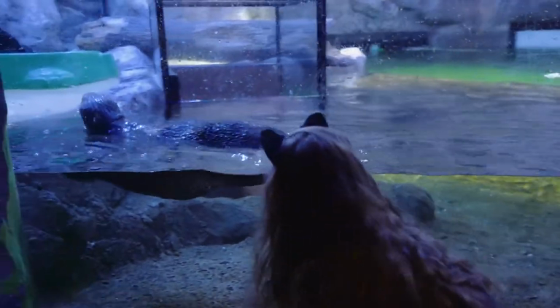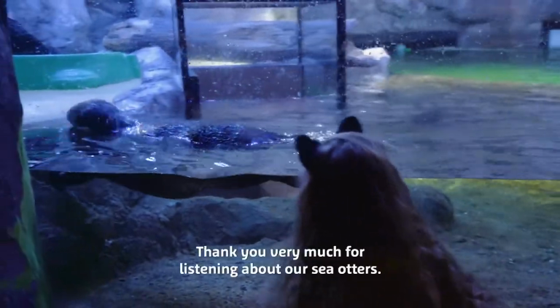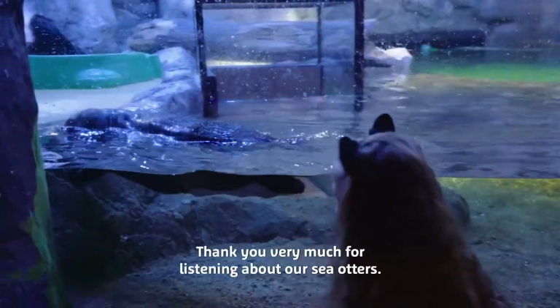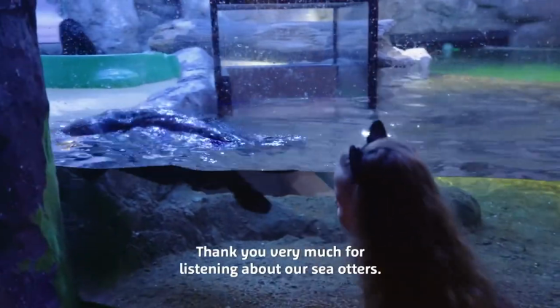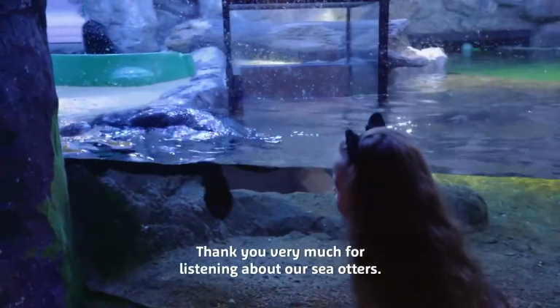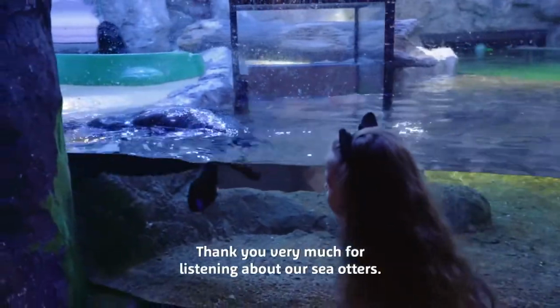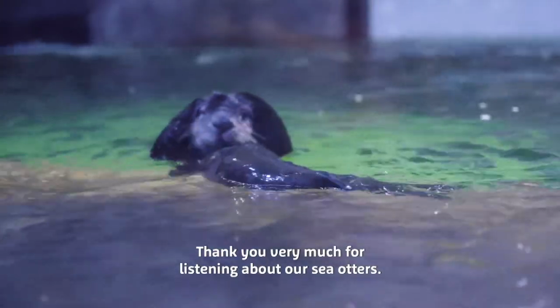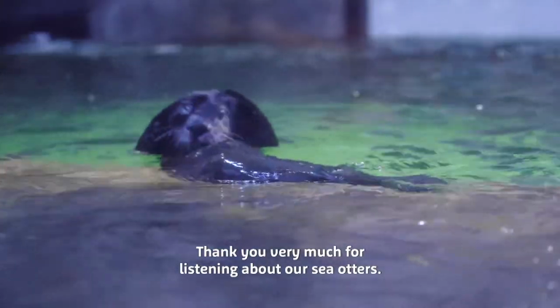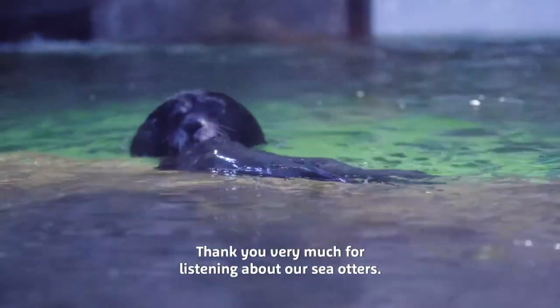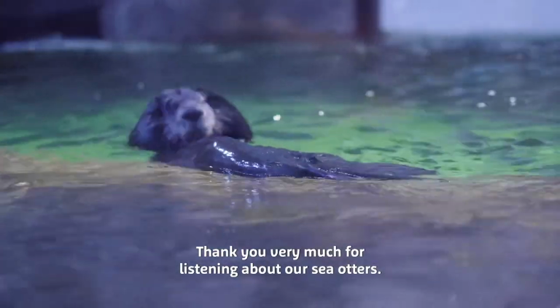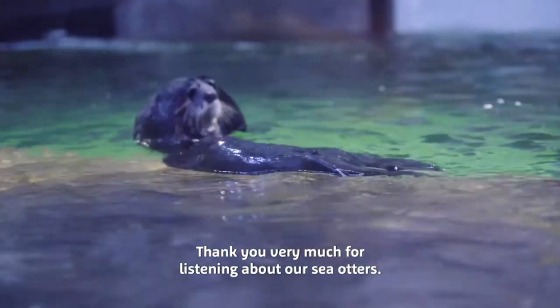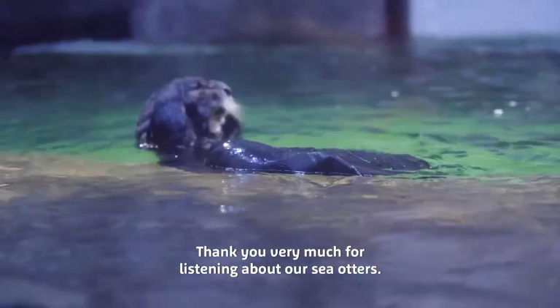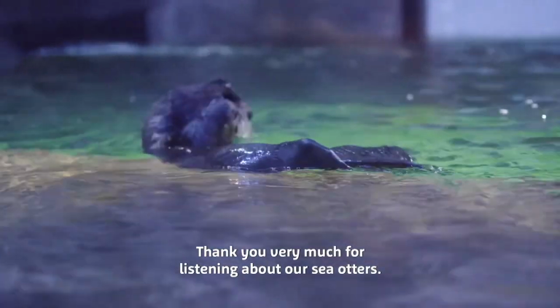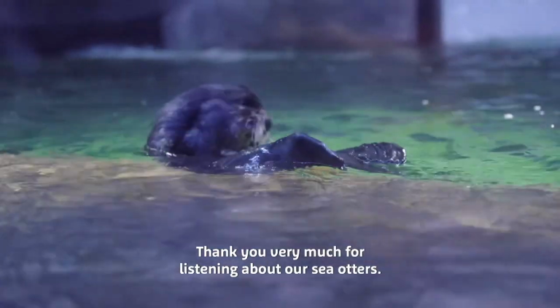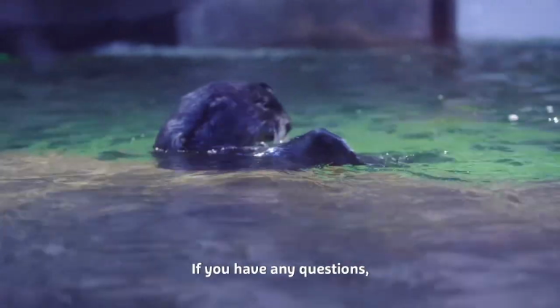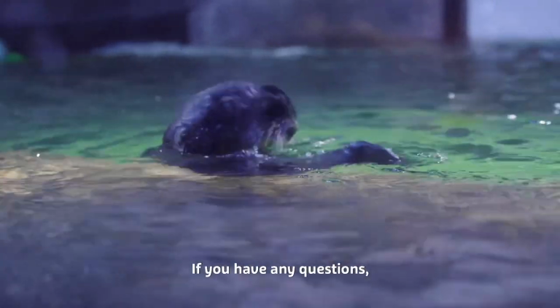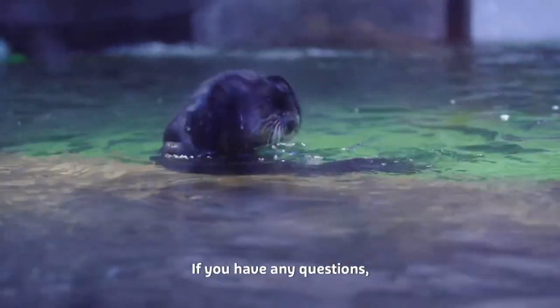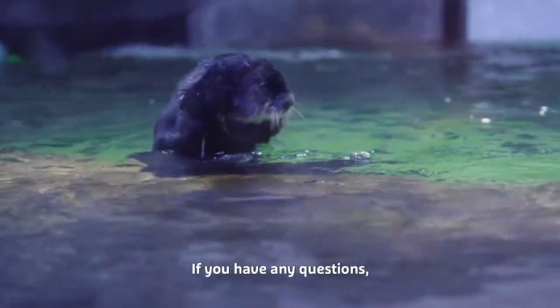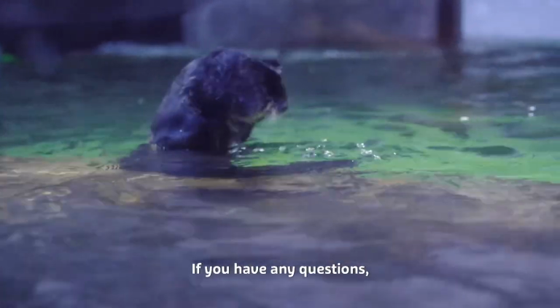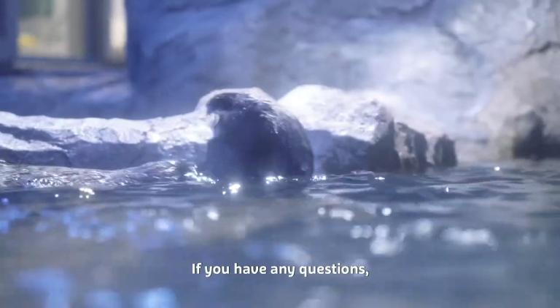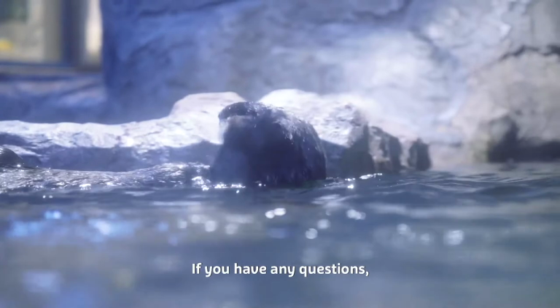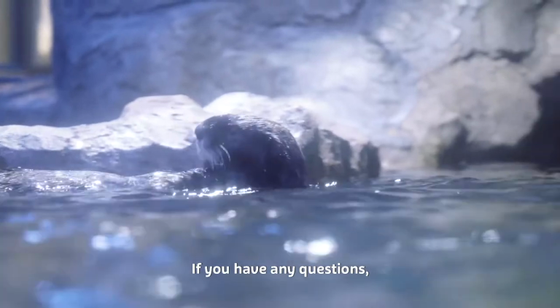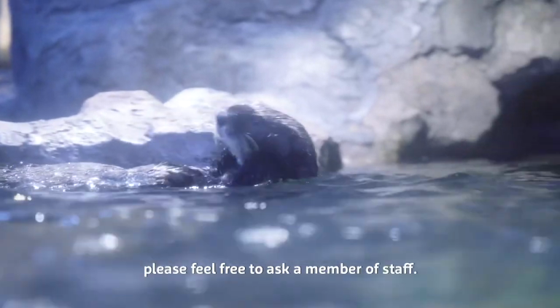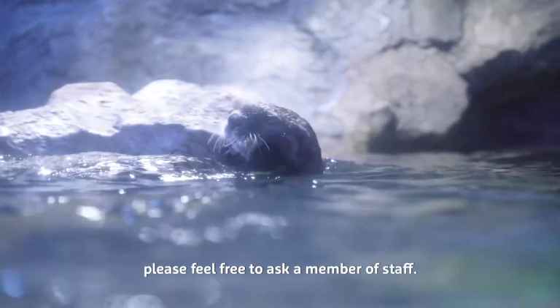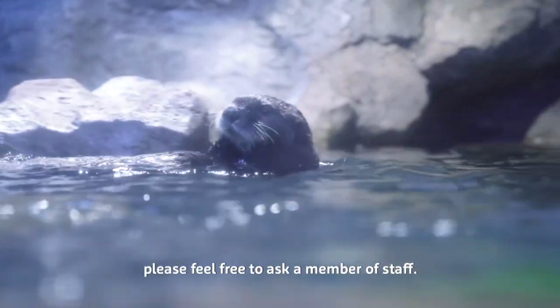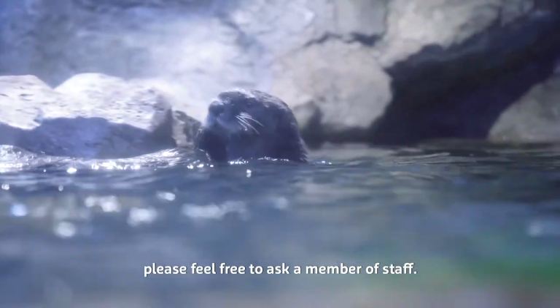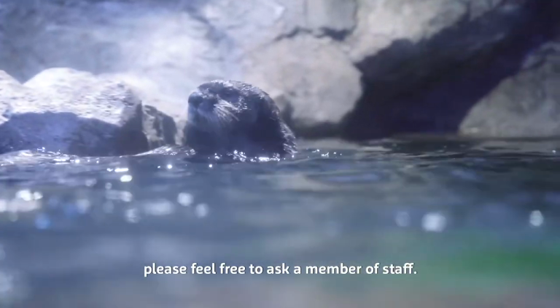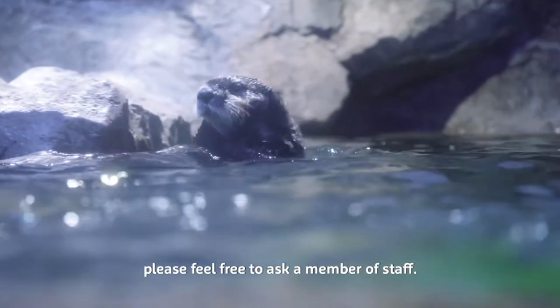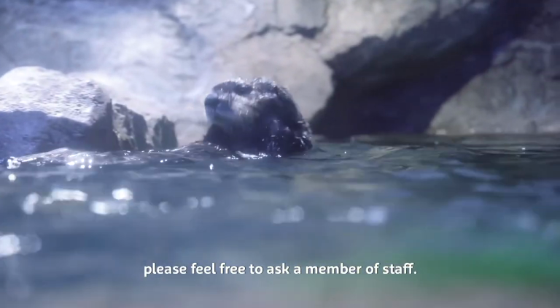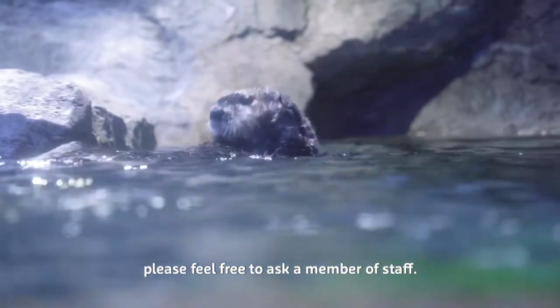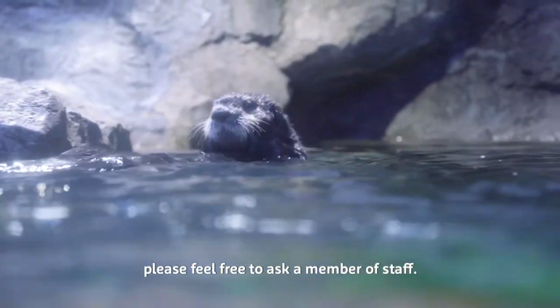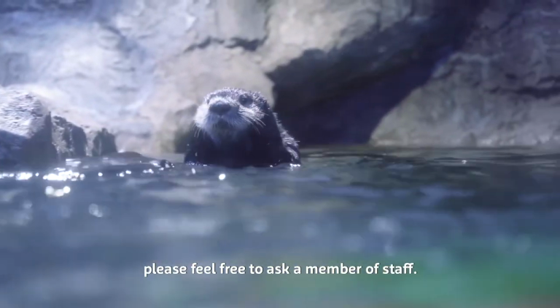Thank you very much for listening about our sea otters. If you have any questions, please feel free to ask a member of staff.